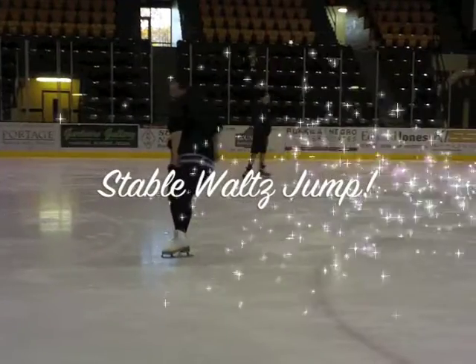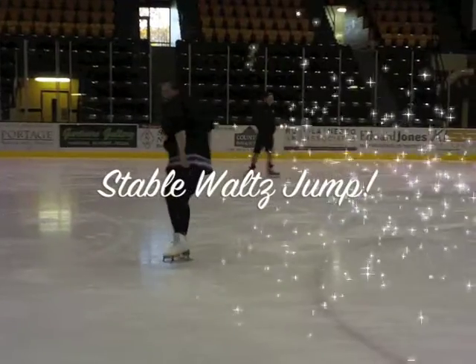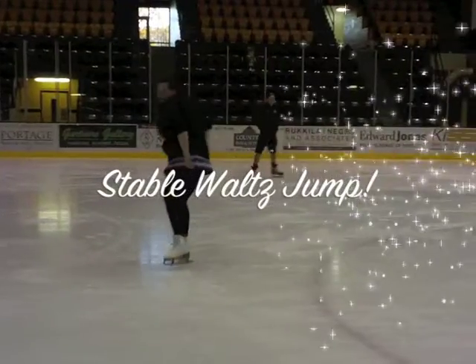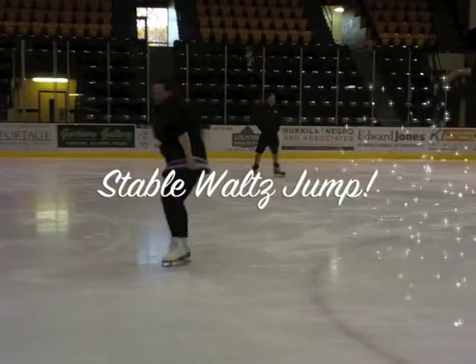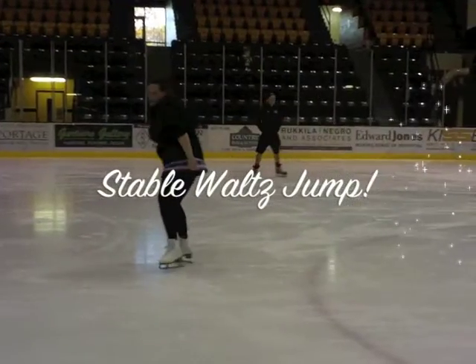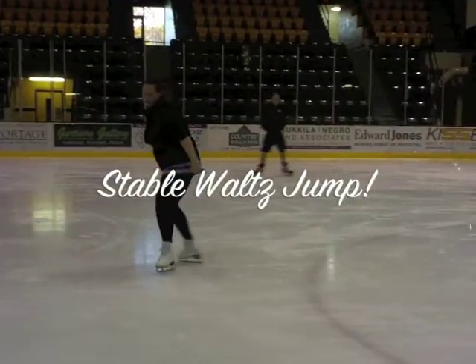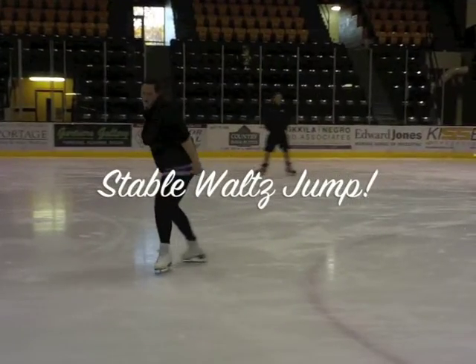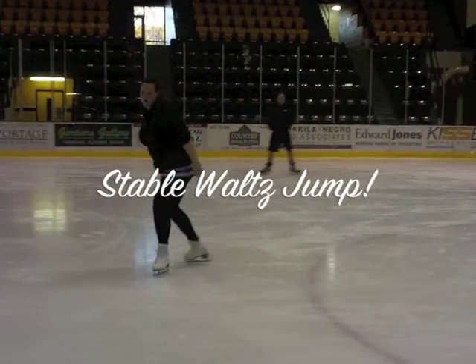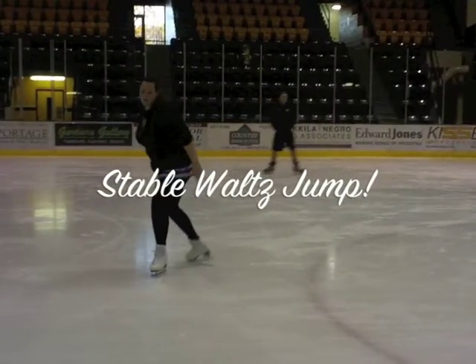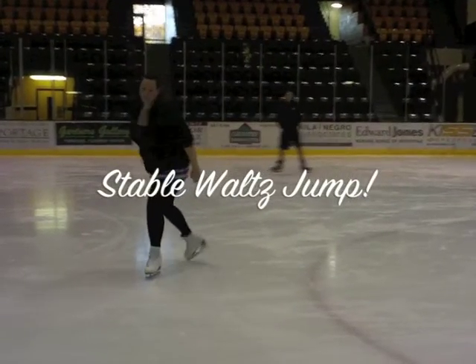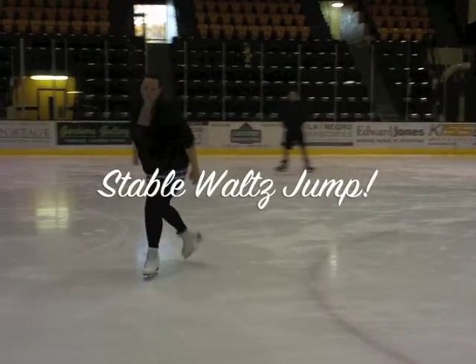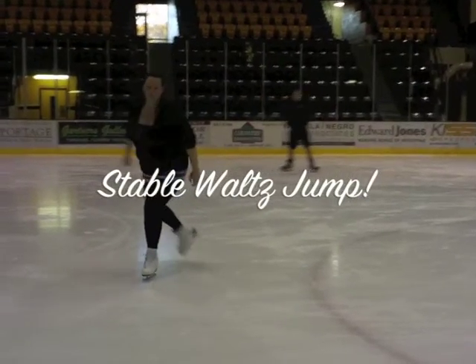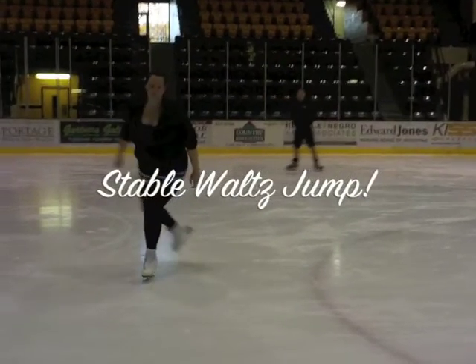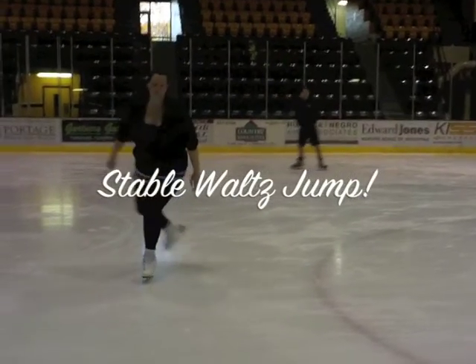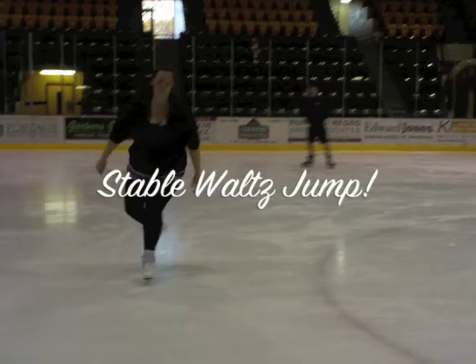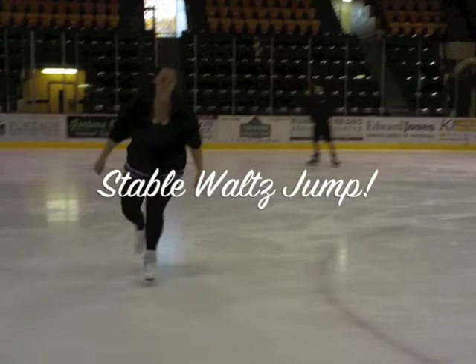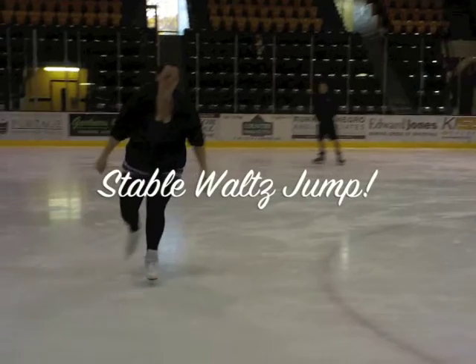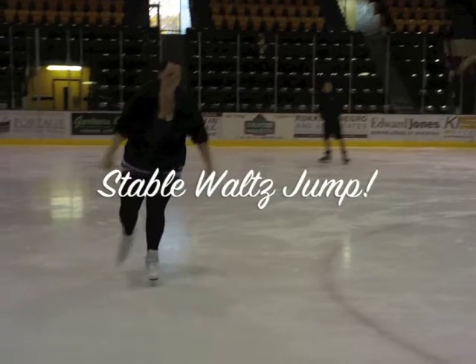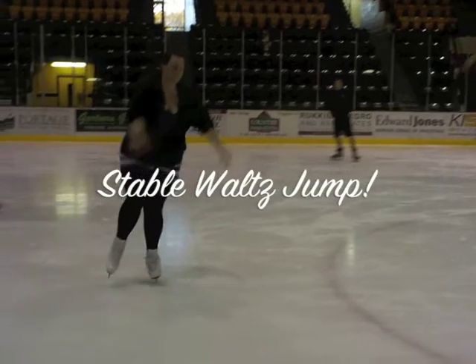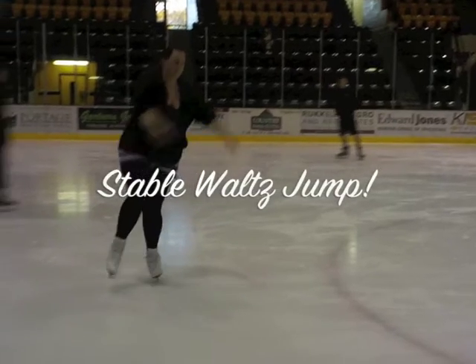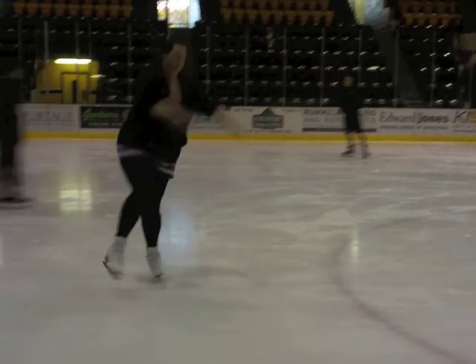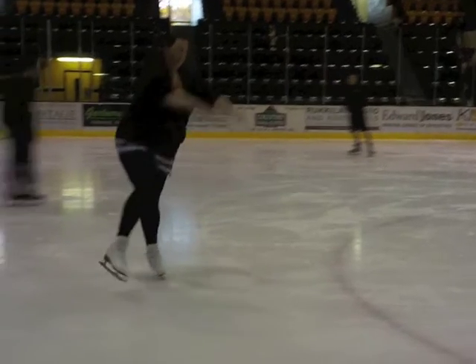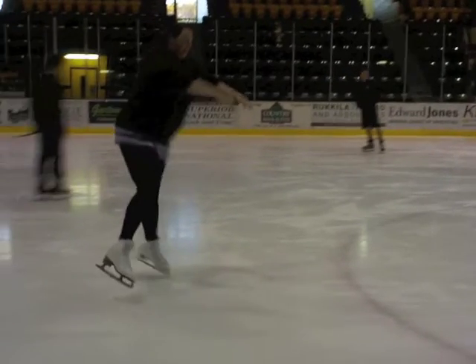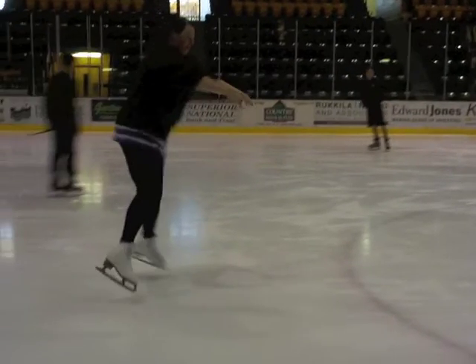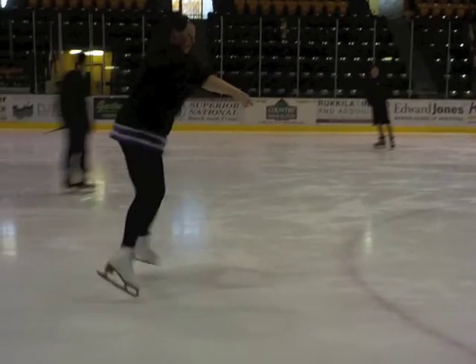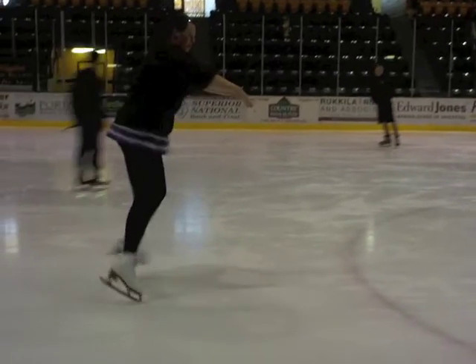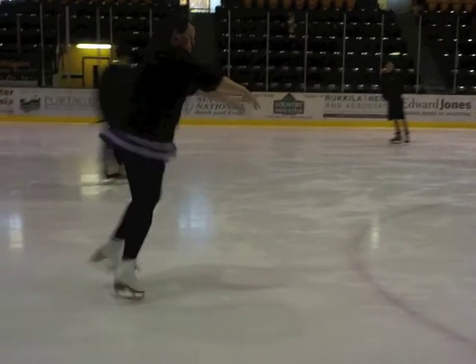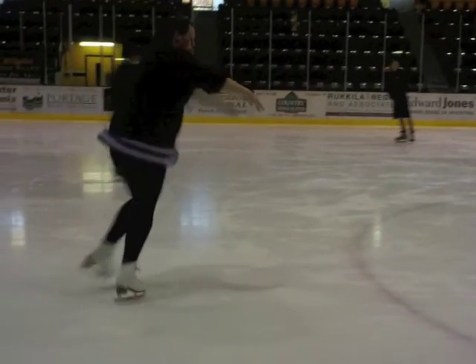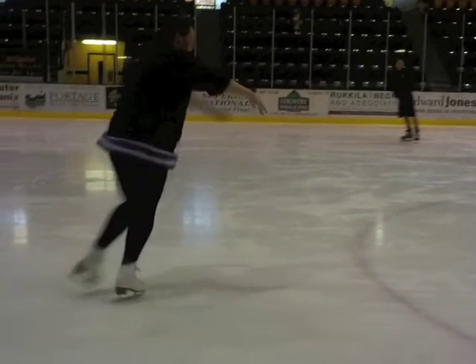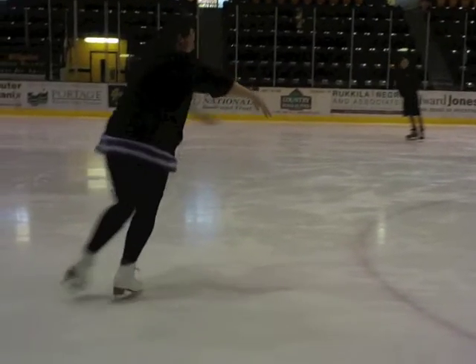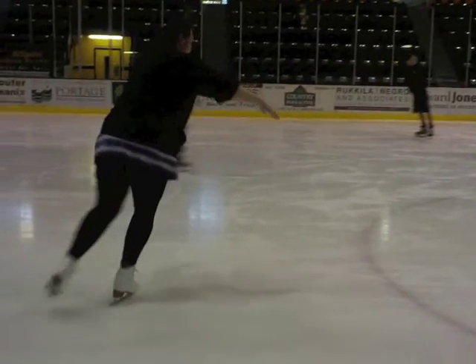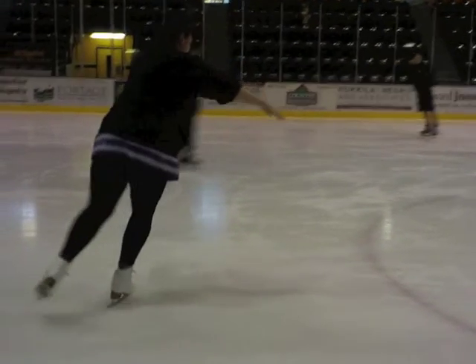Again, pay attention to the landing. There is no relative motion of the foot to the shin.